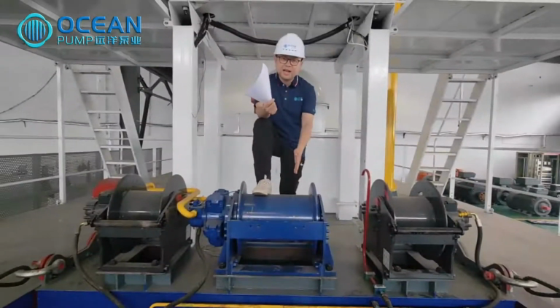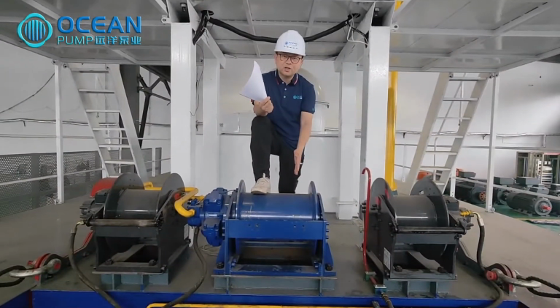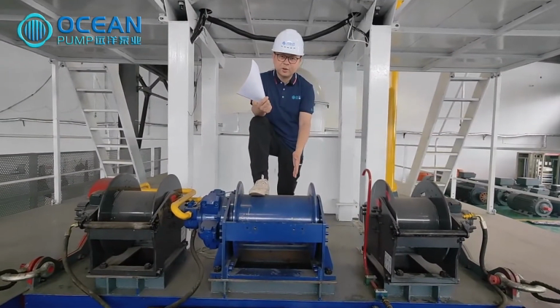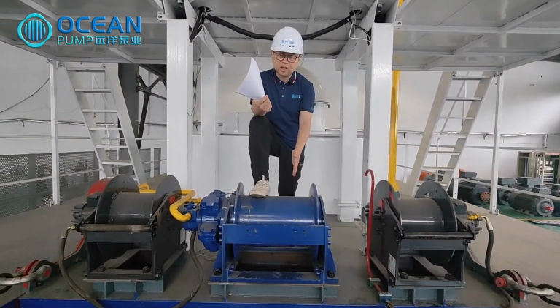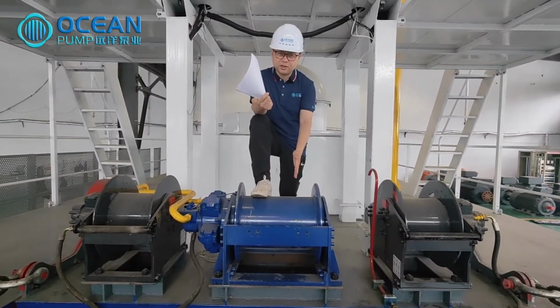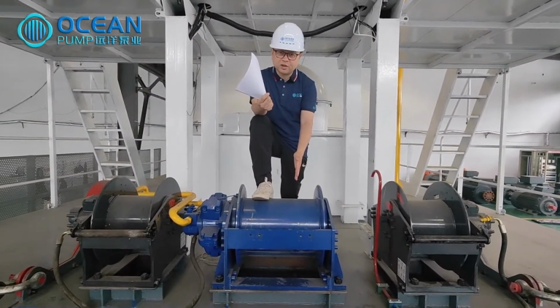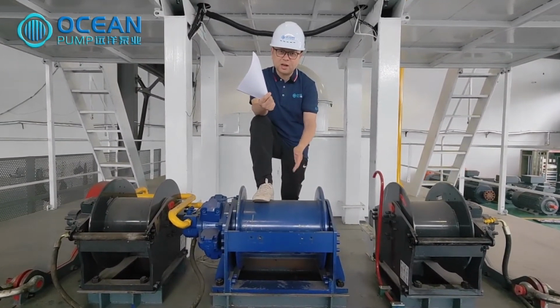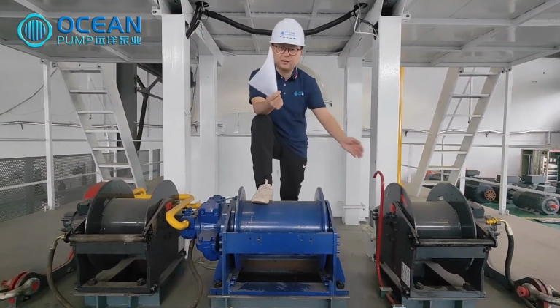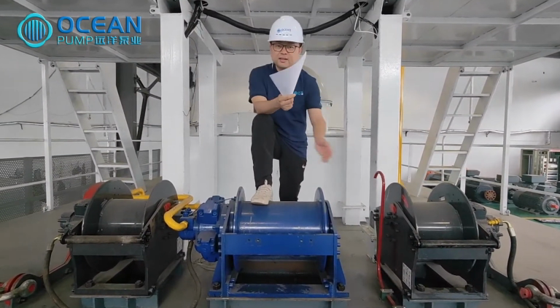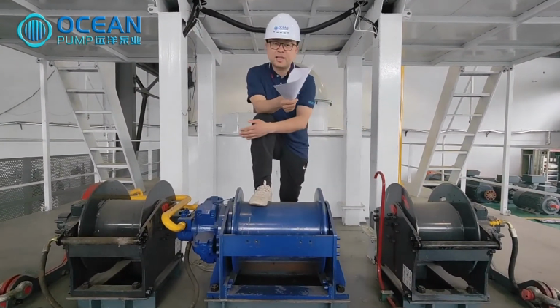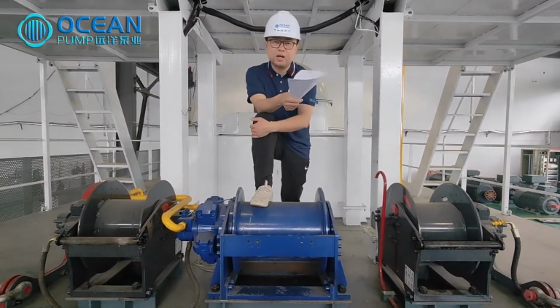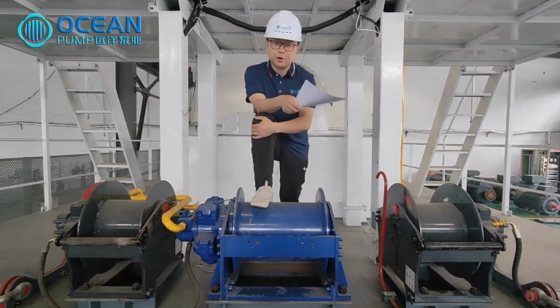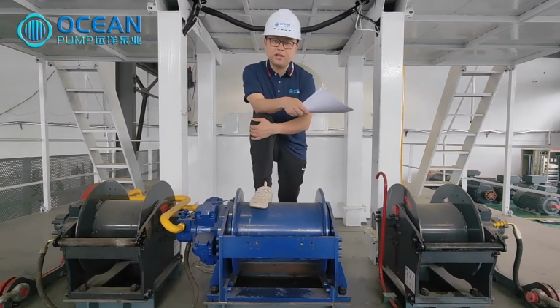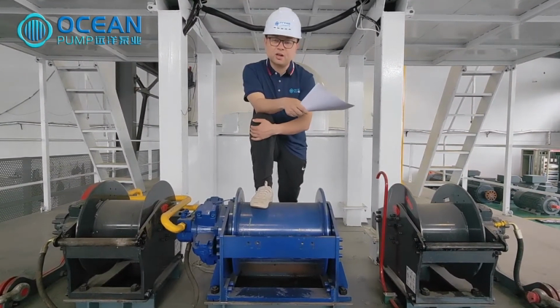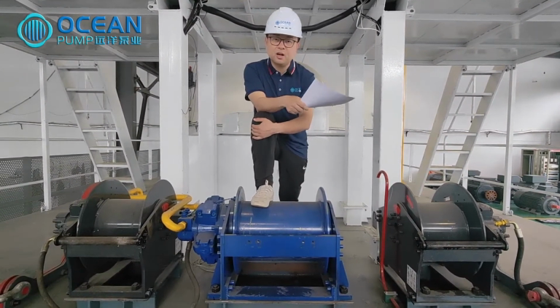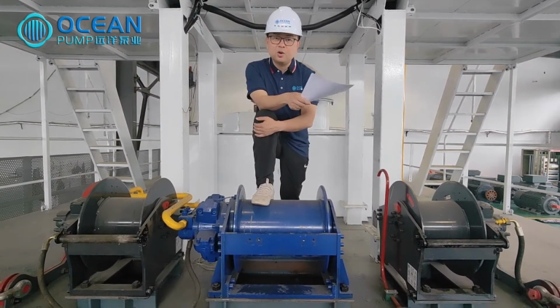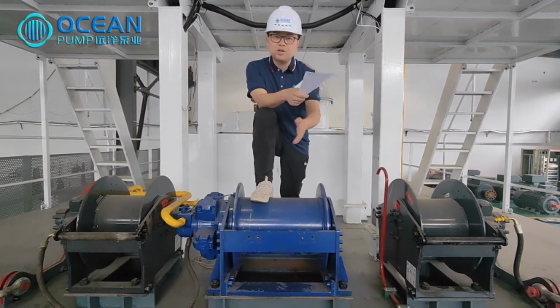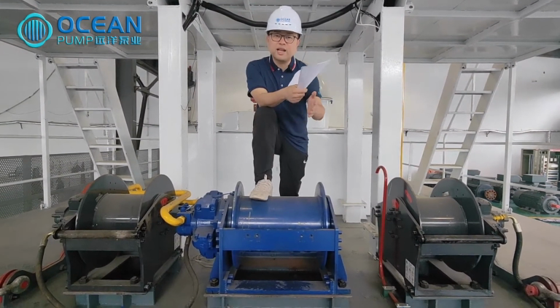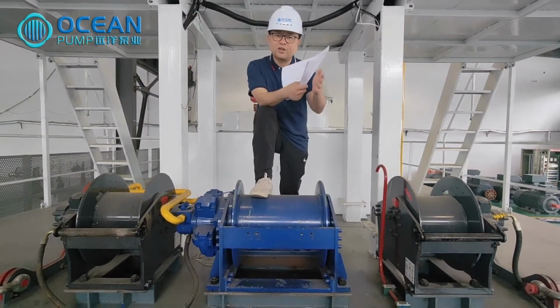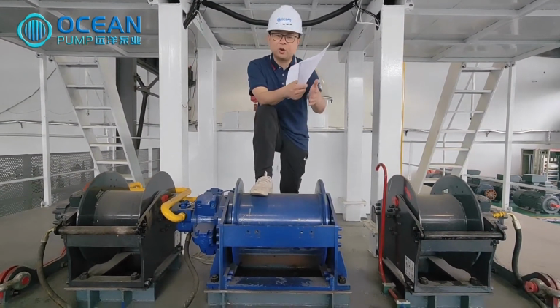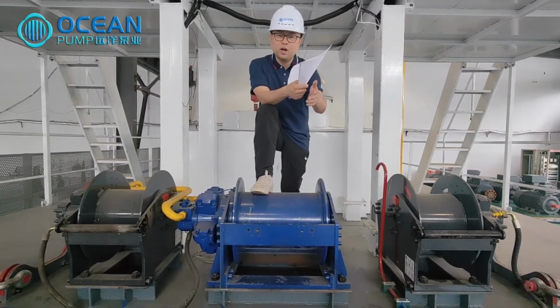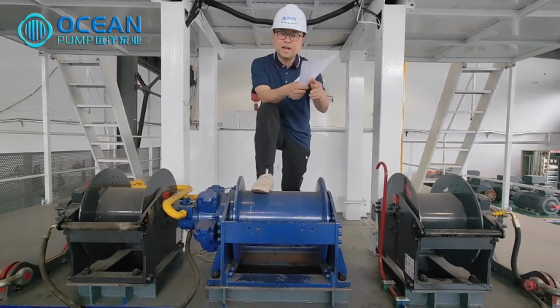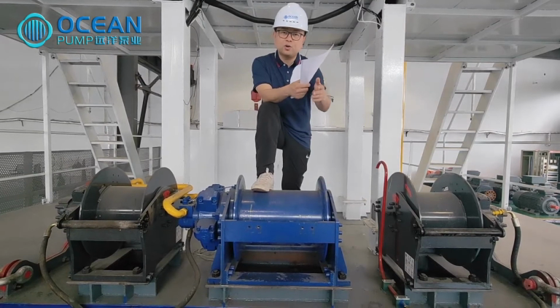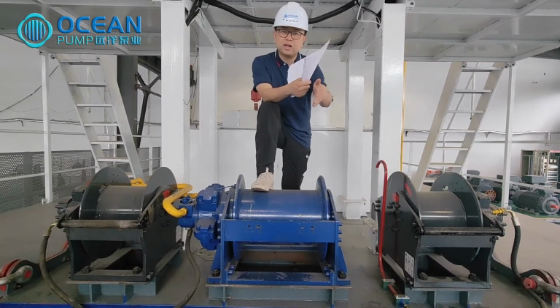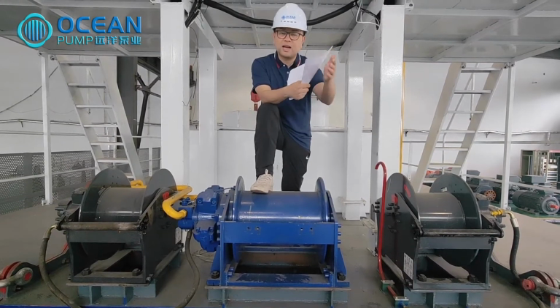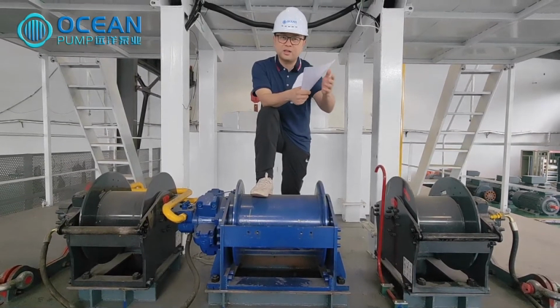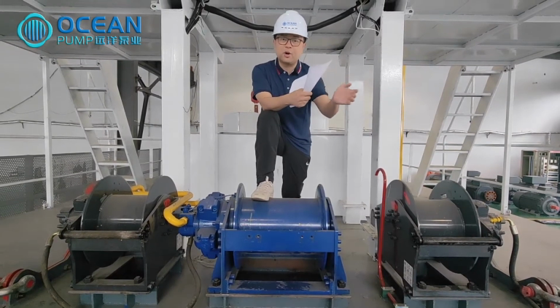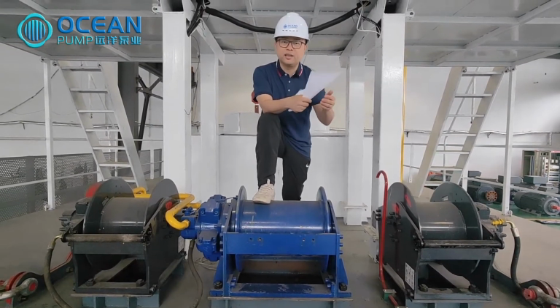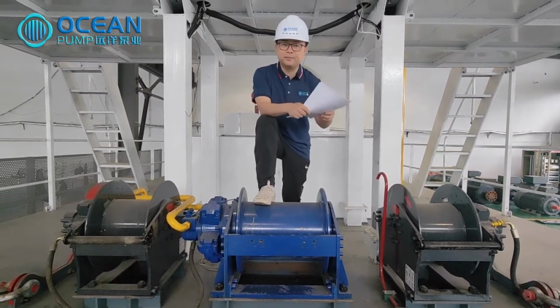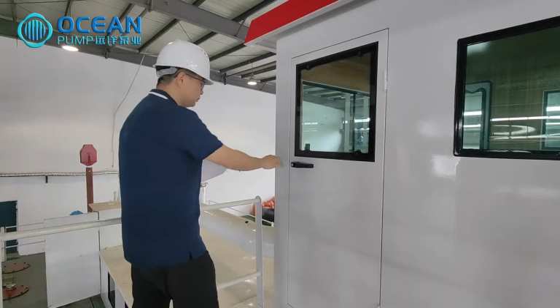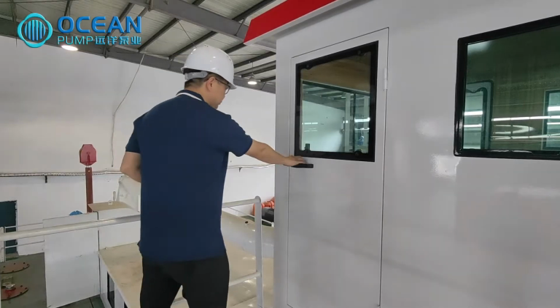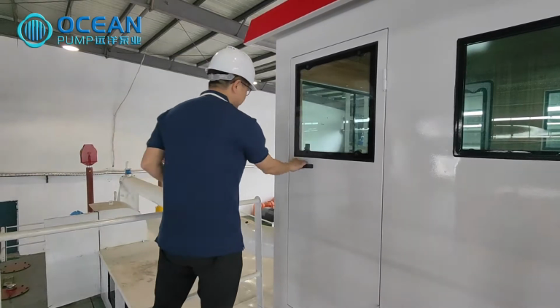A 60-ton gantry winch for lifting the mainframe, and two sets of 40-ton left and right traverse winches jointly realize cutter head up-and-down and left-and-right traverse movement during work.